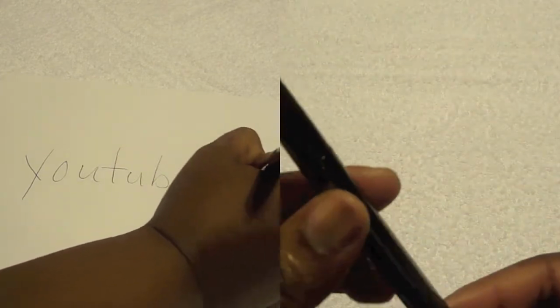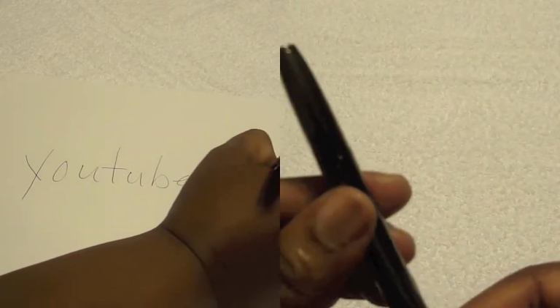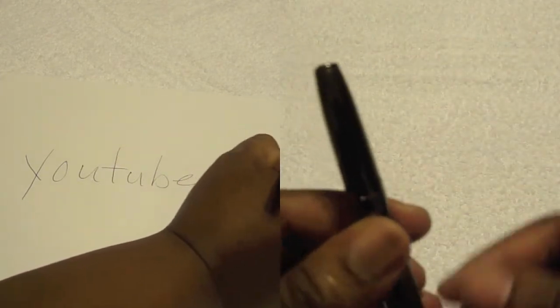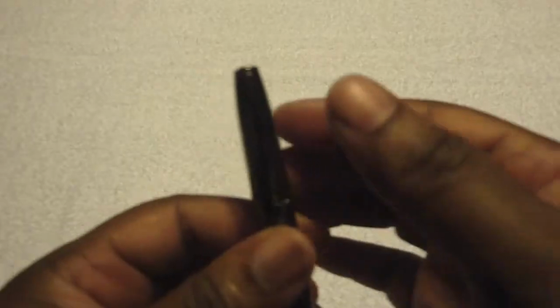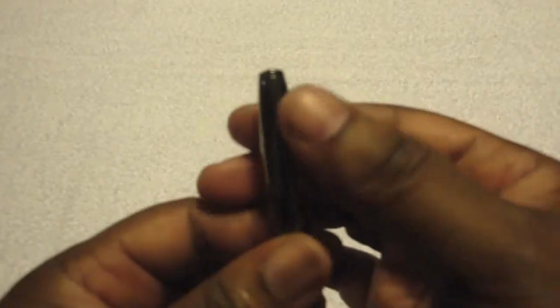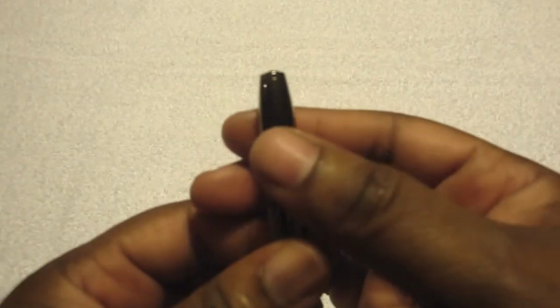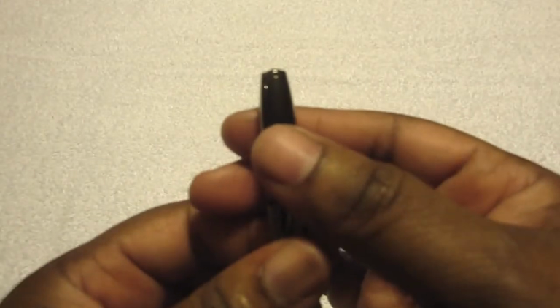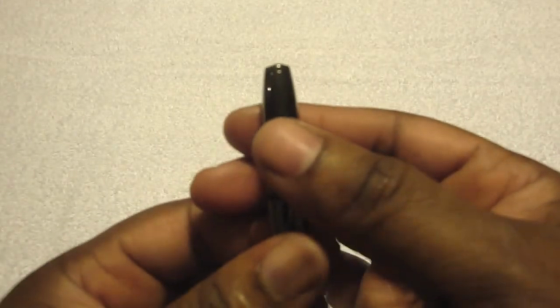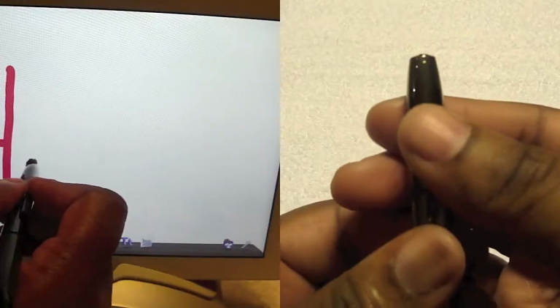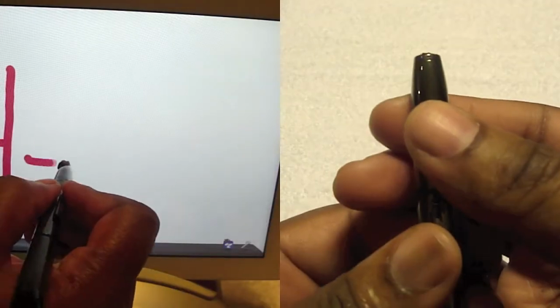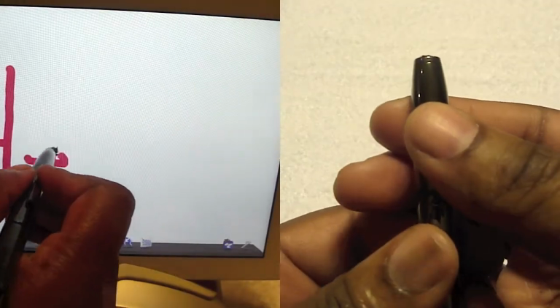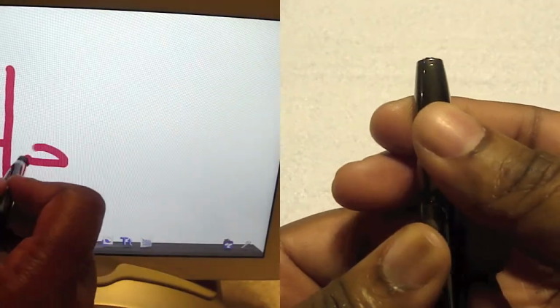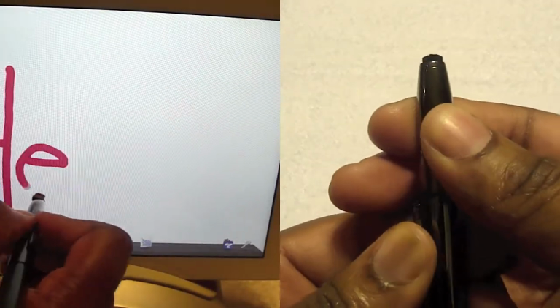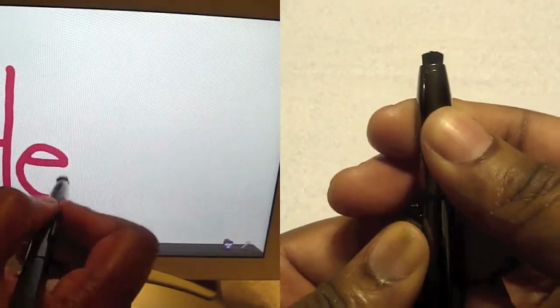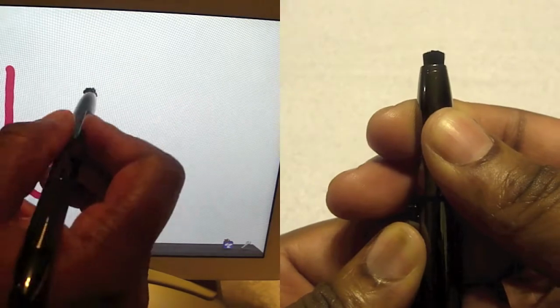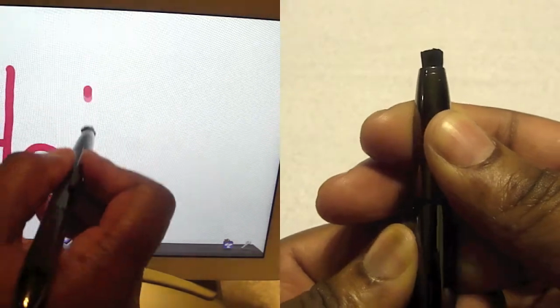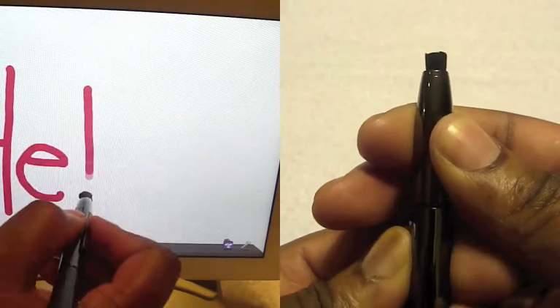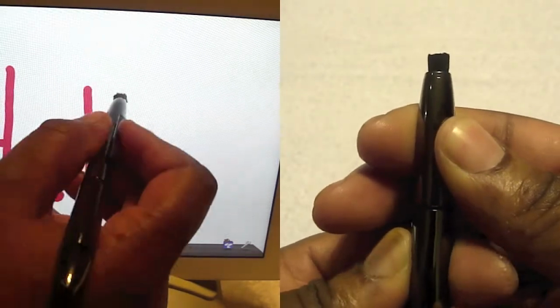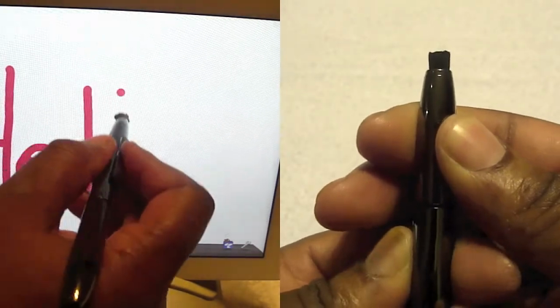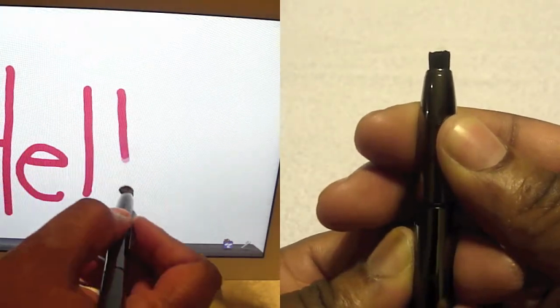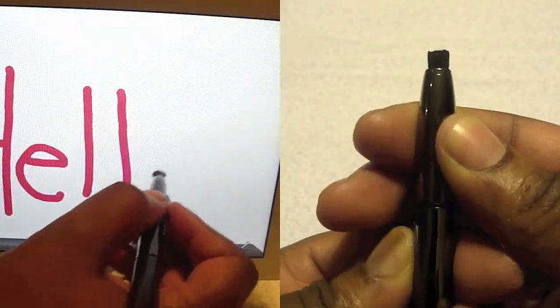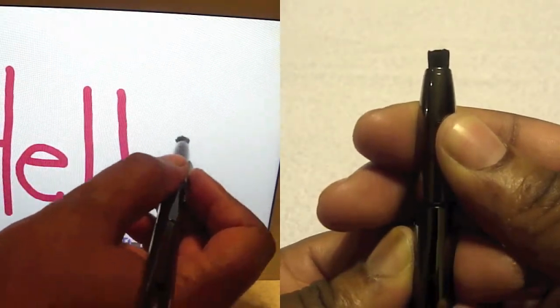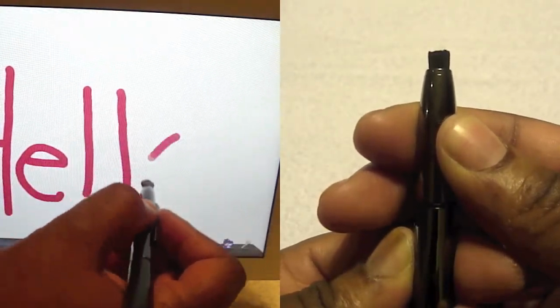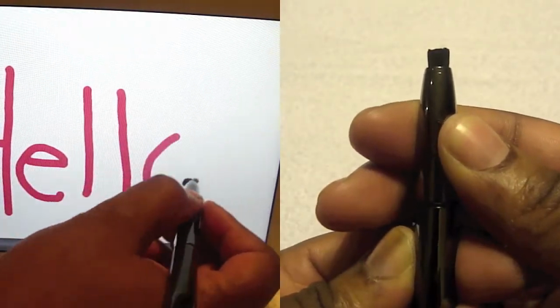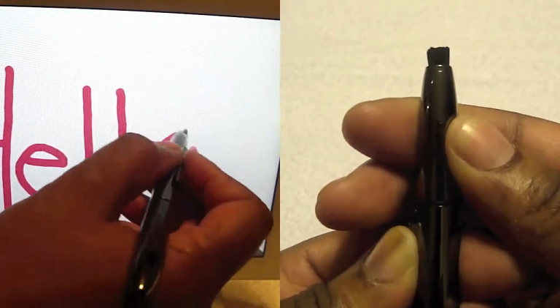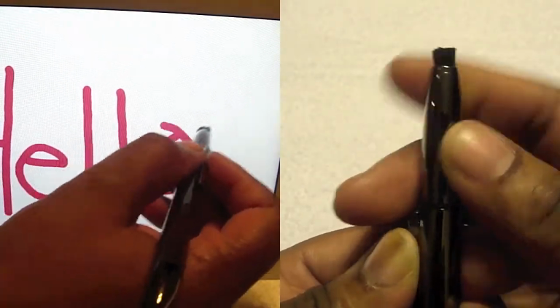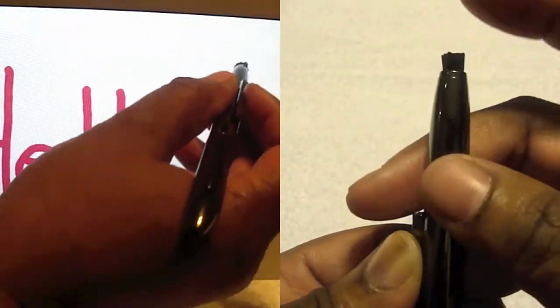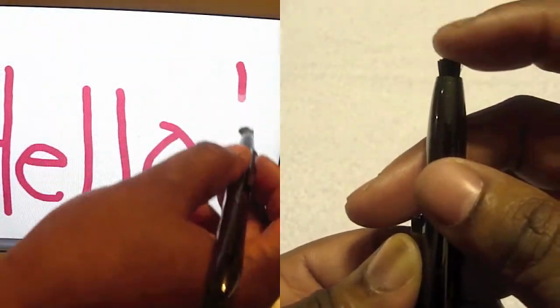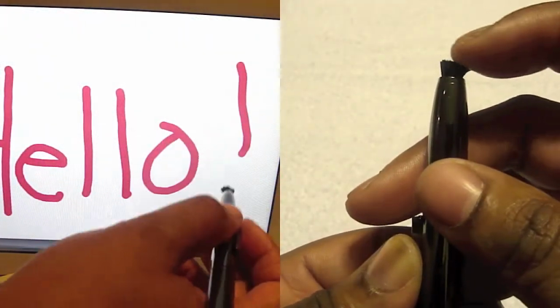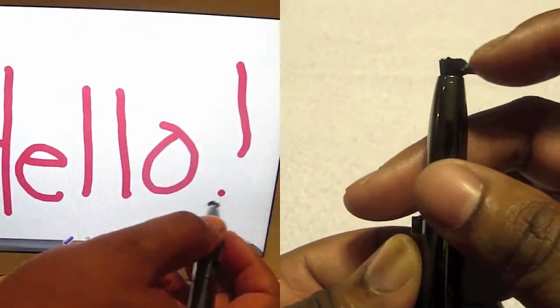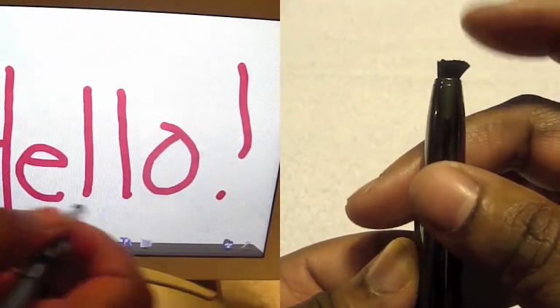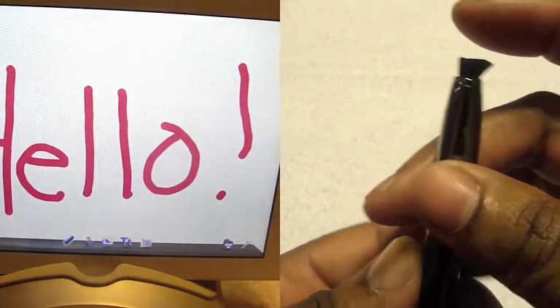All the way up to the tip top of the stylus, you have the brush stylus, and it is for capacitive screens.